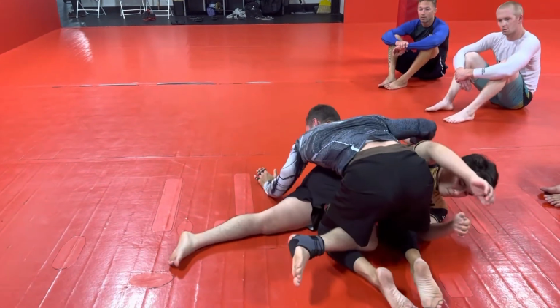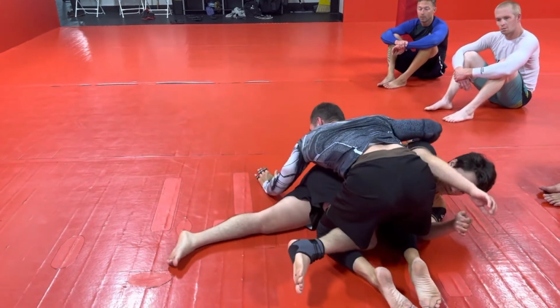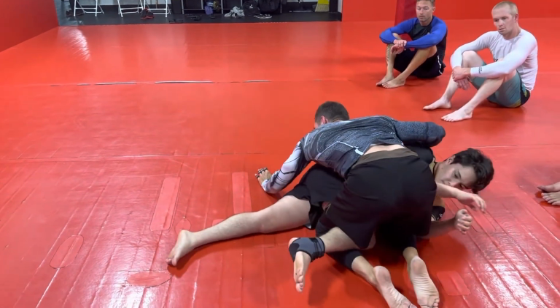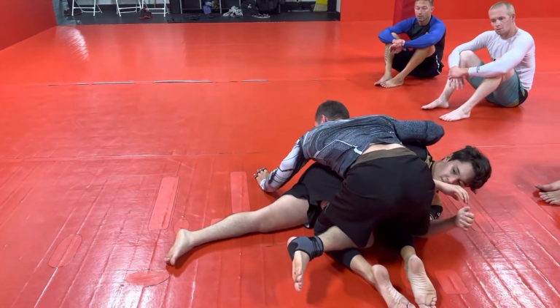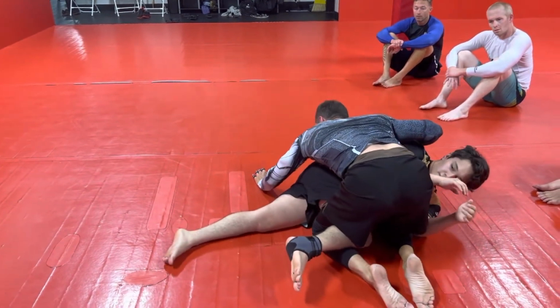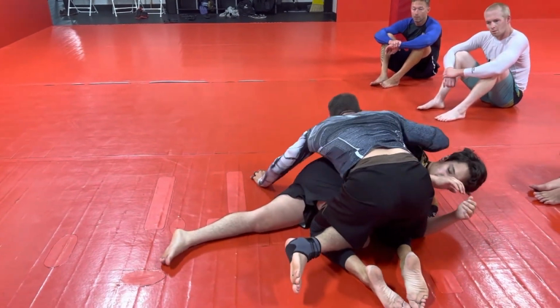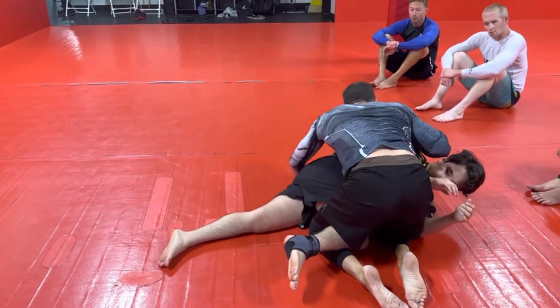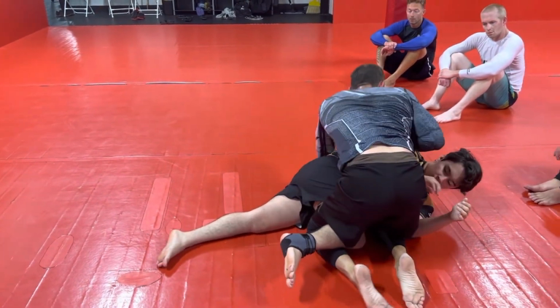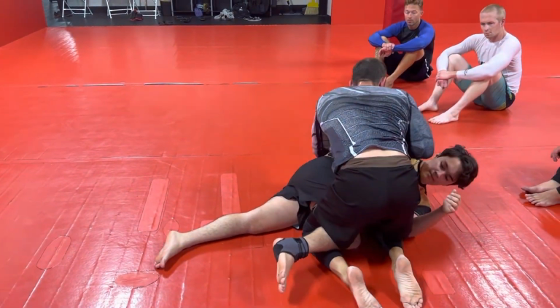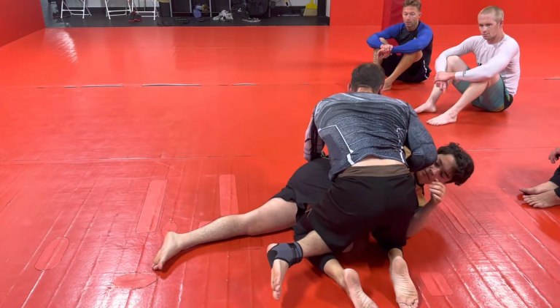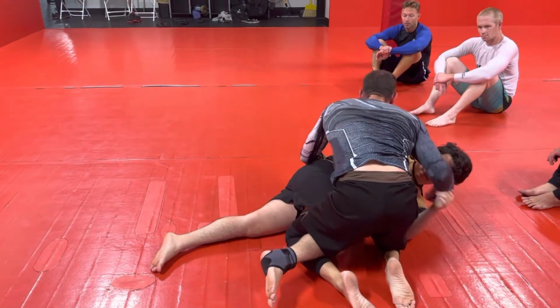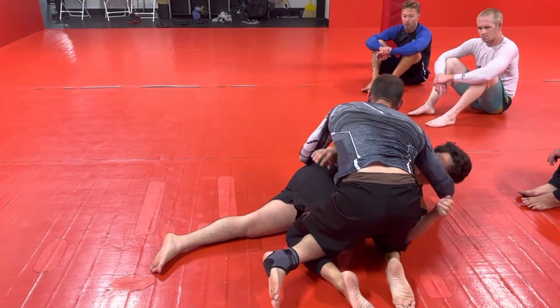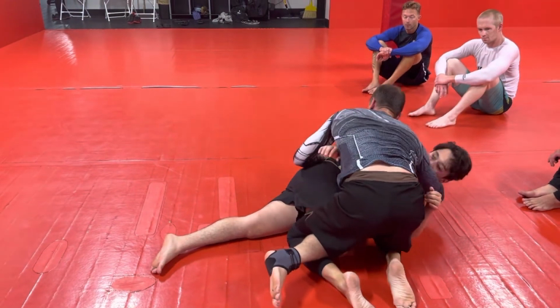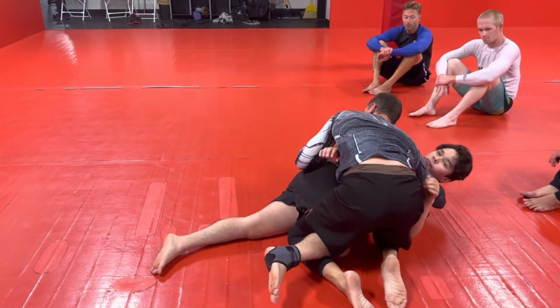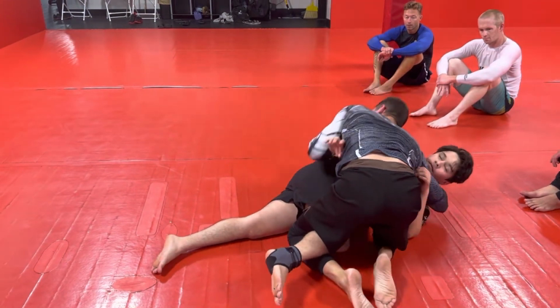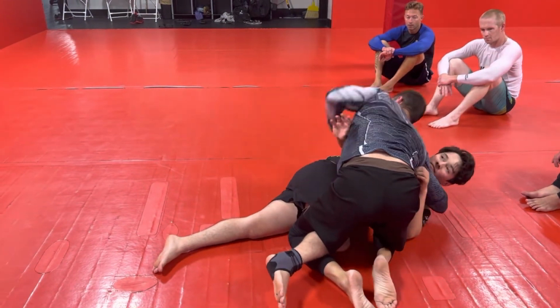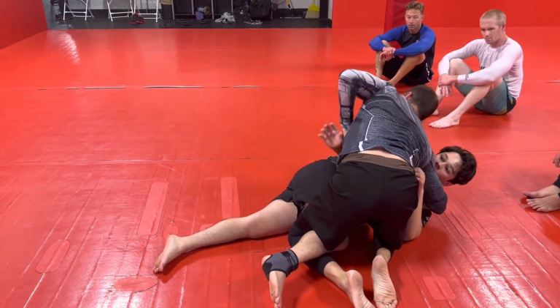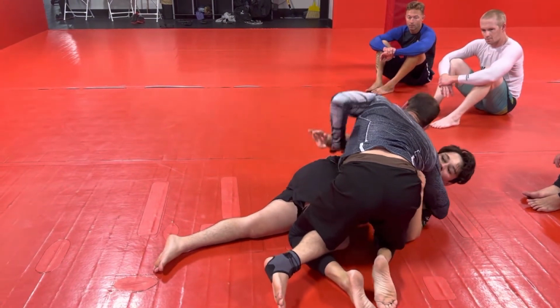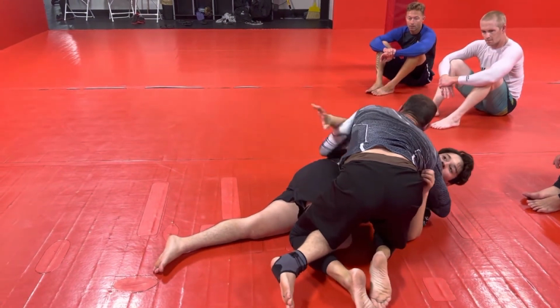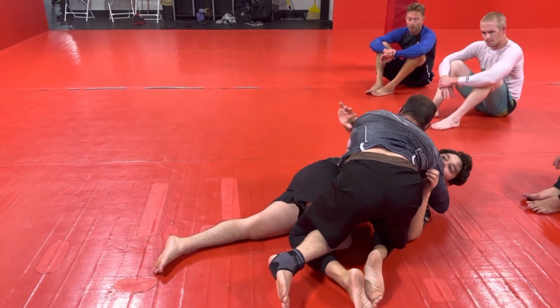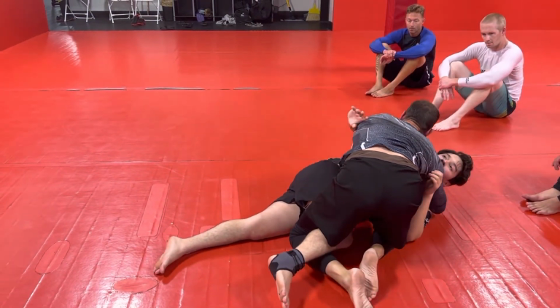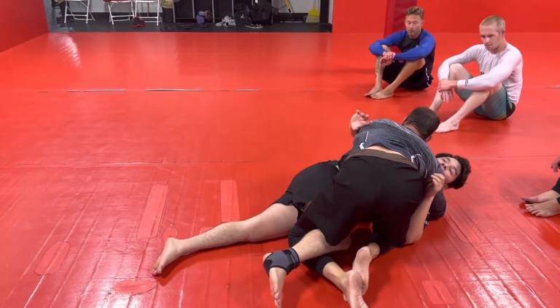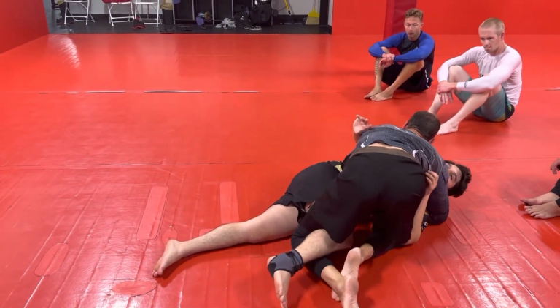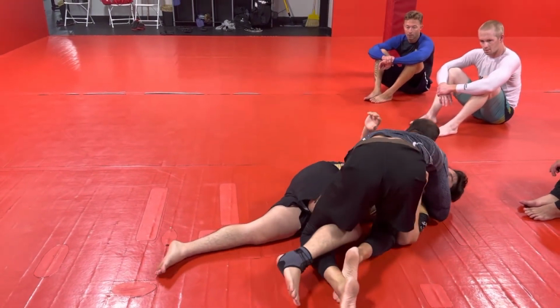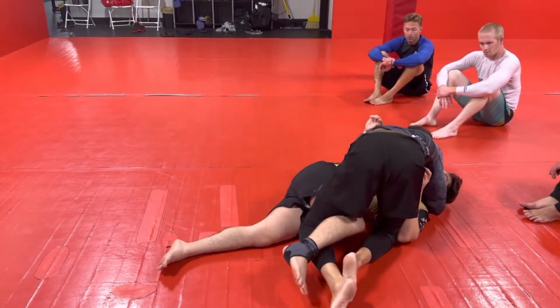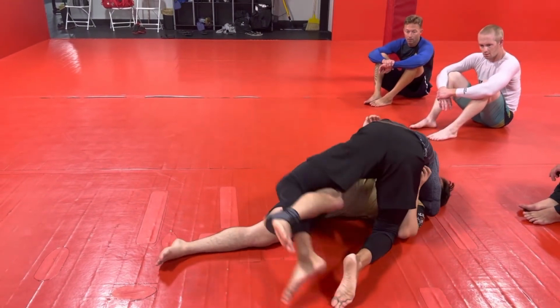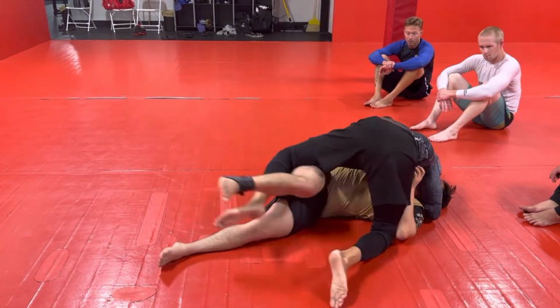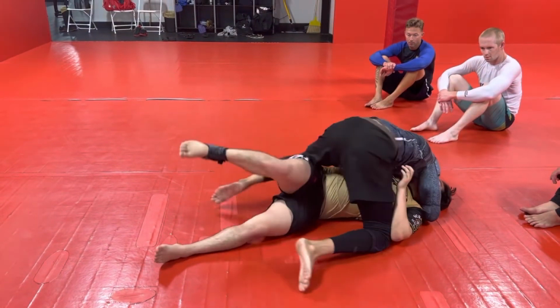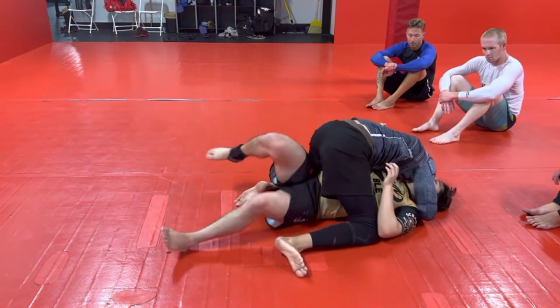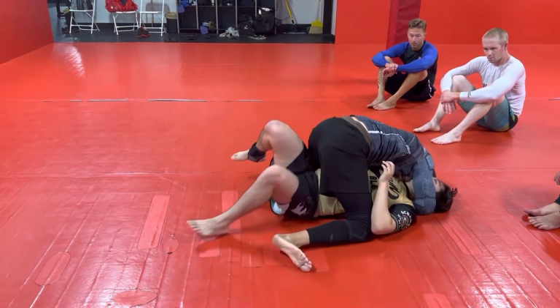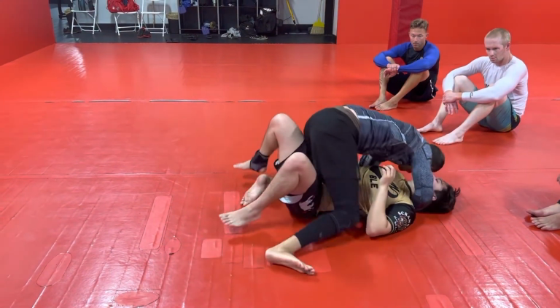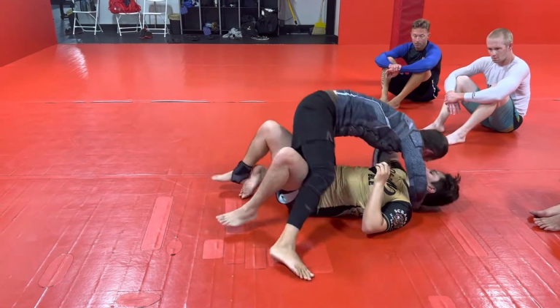I invert all the way to this shoulder and then I just do a backwards roll, and then we come here — cross face, dig for our underhook.